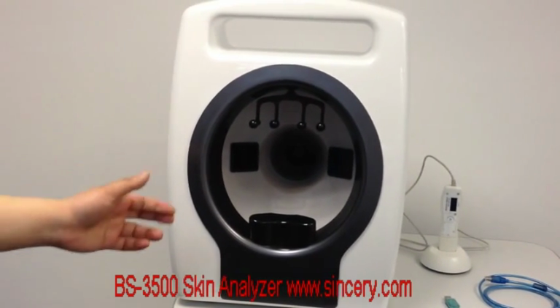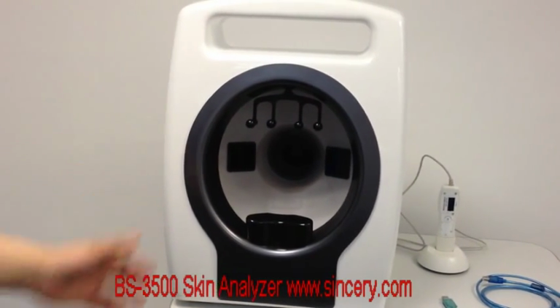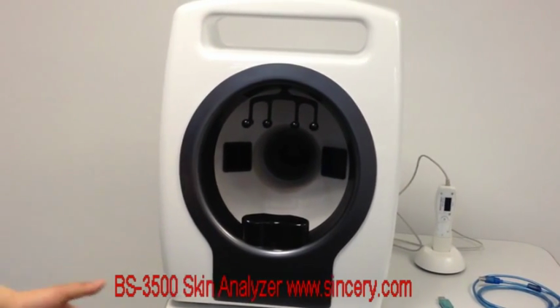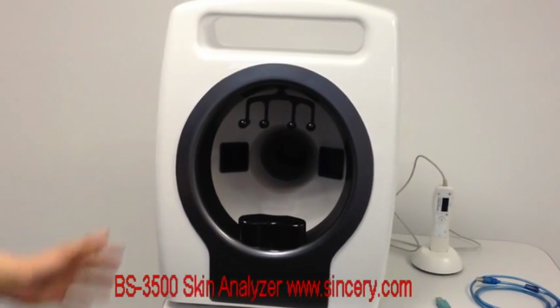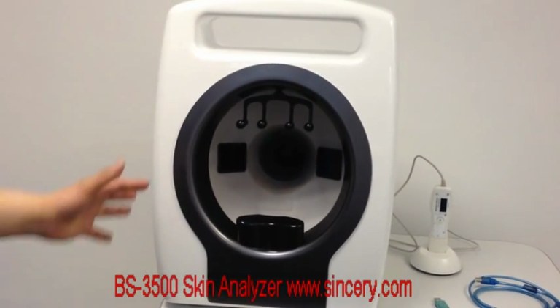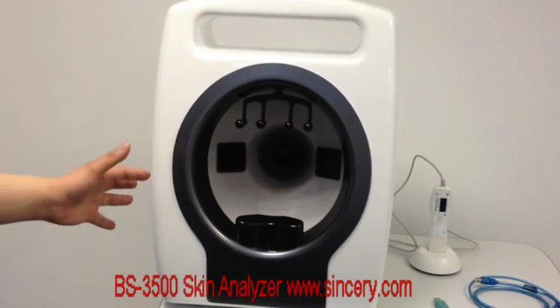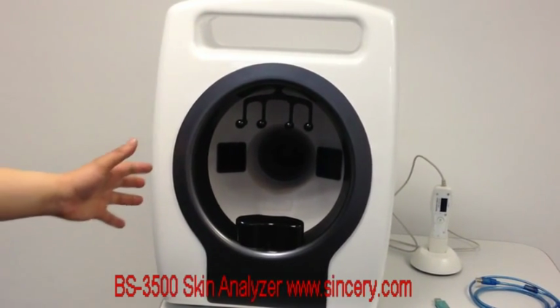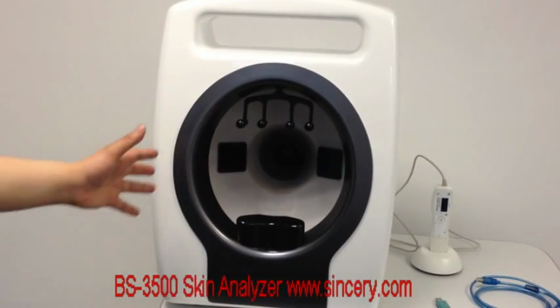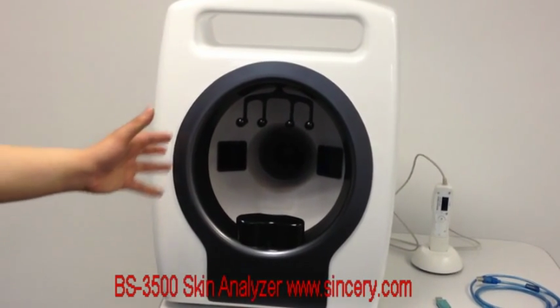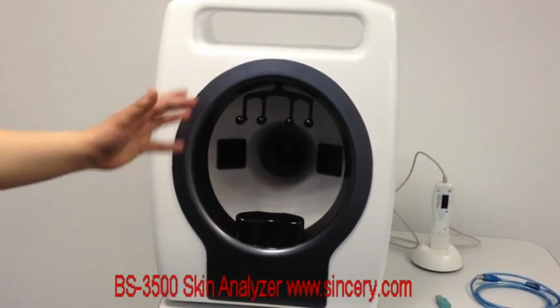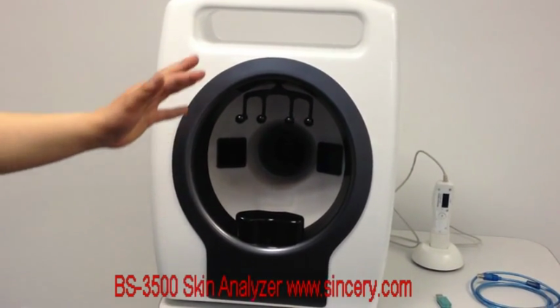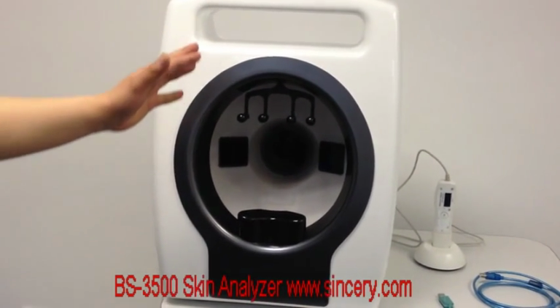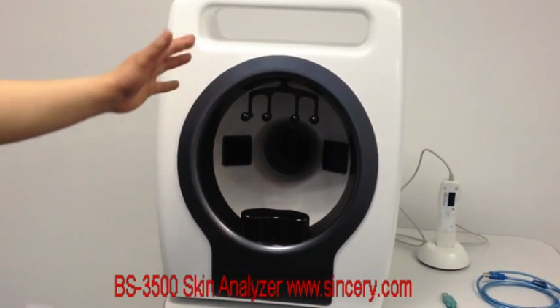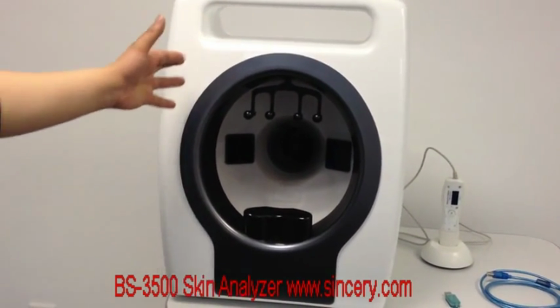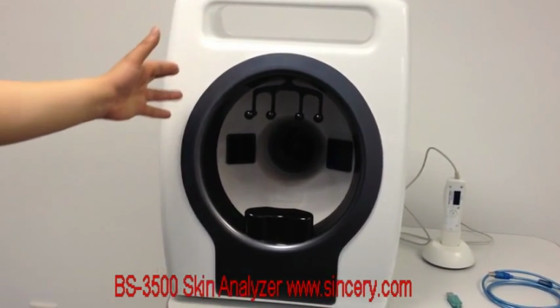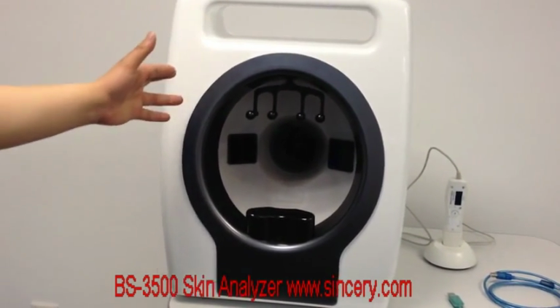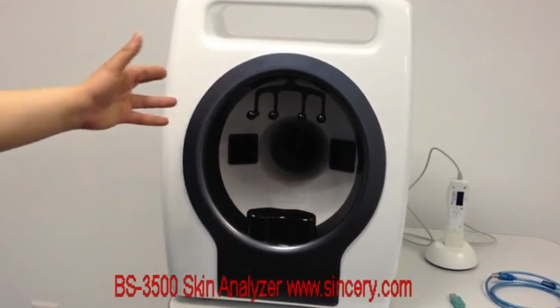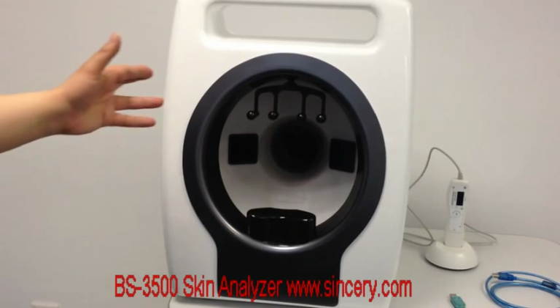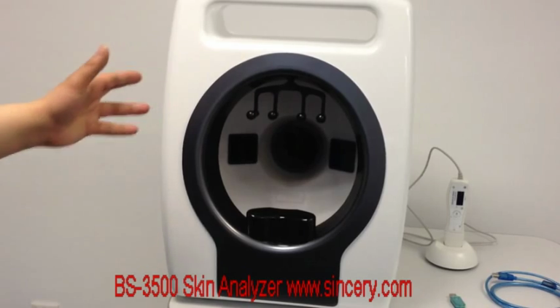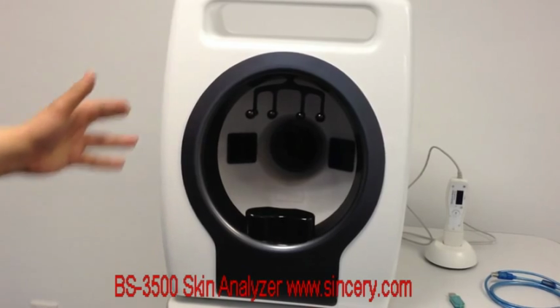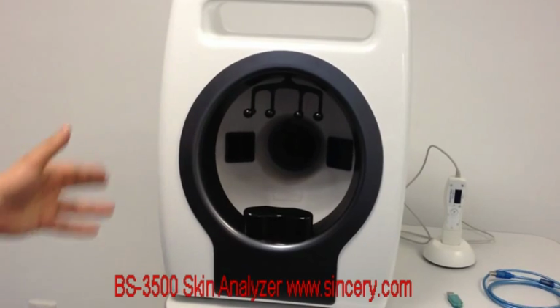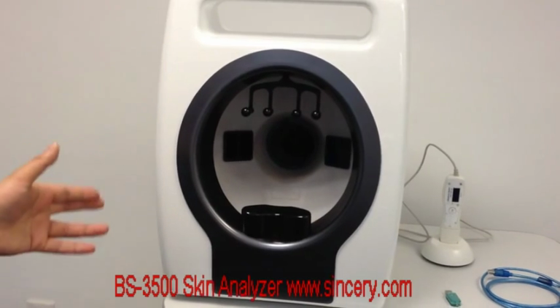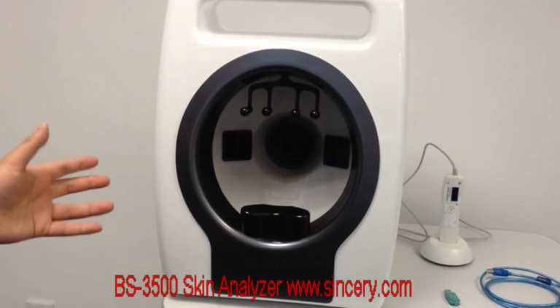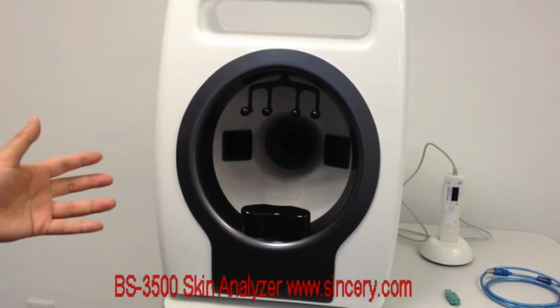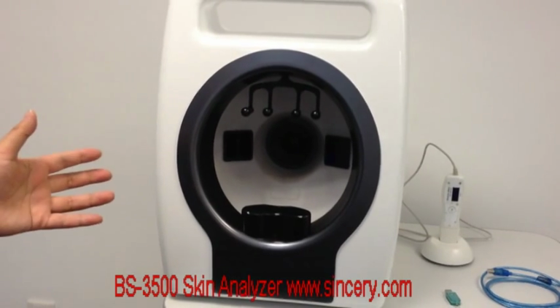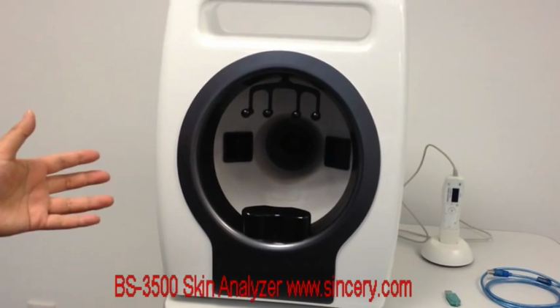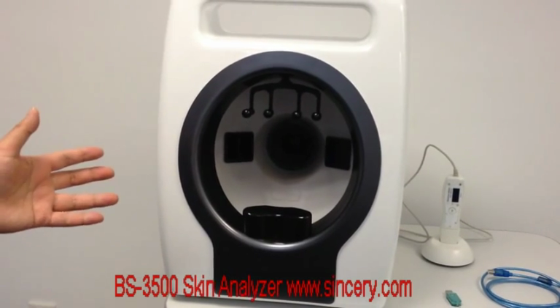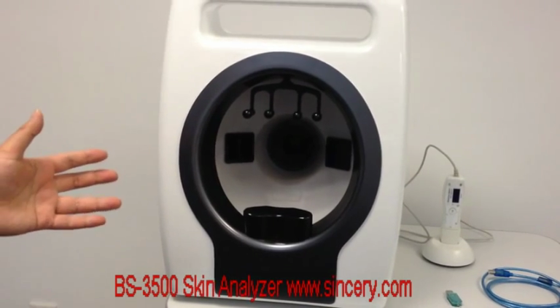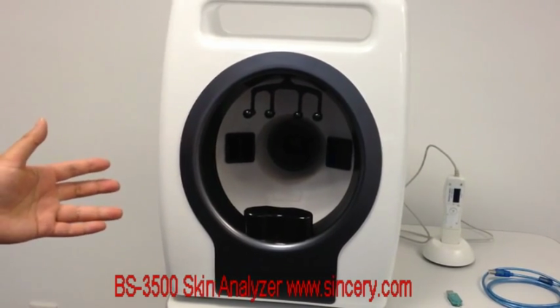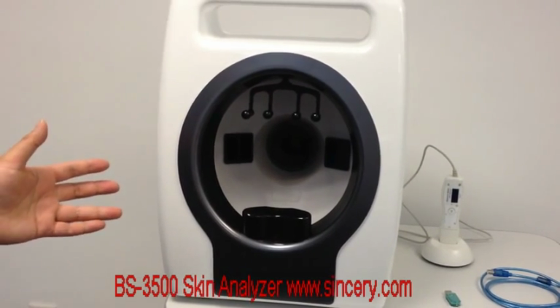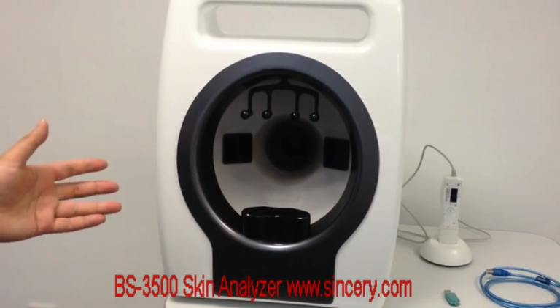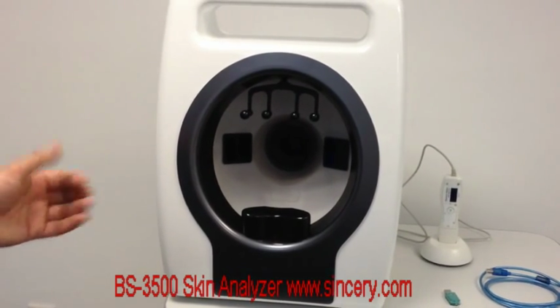It will firstly take facial photos under the white light — we also call it RGB light.